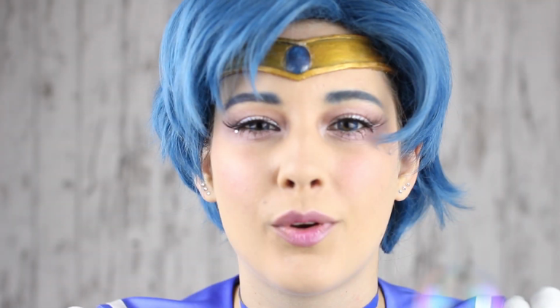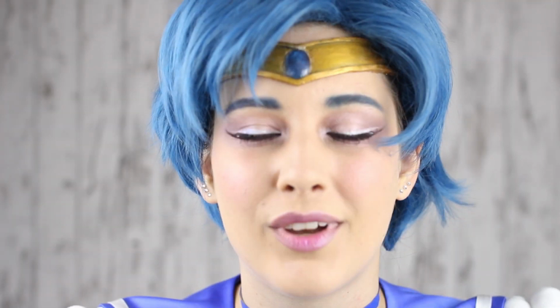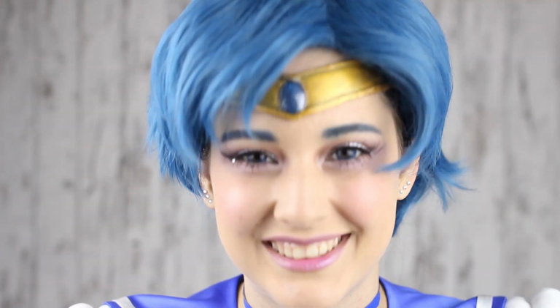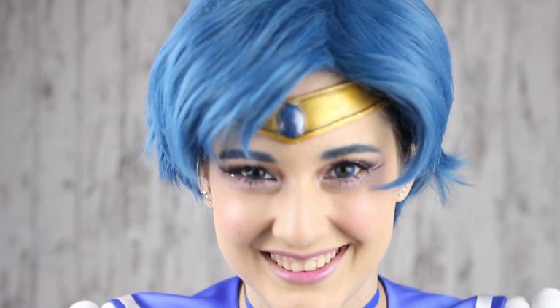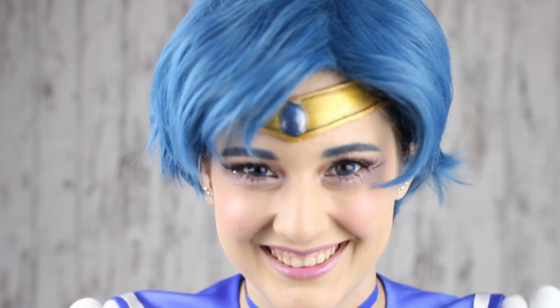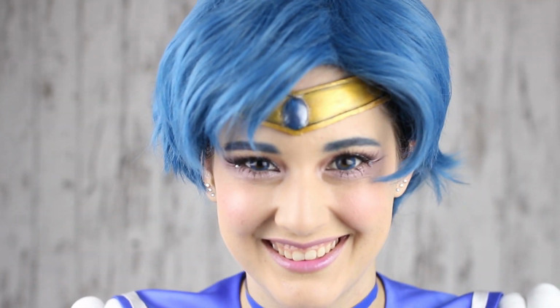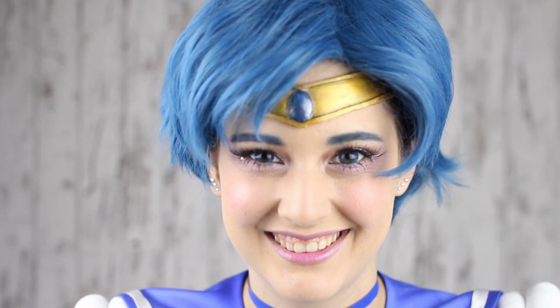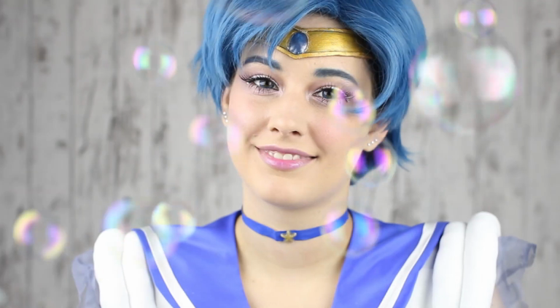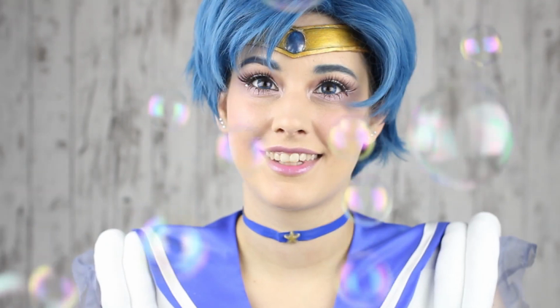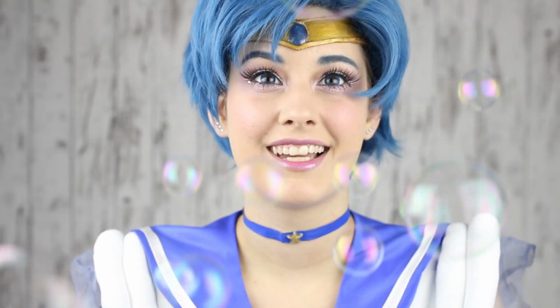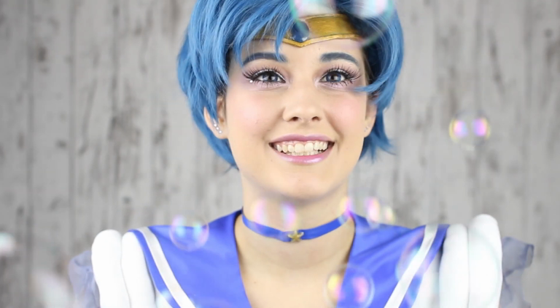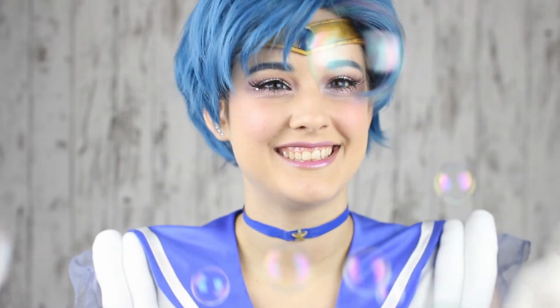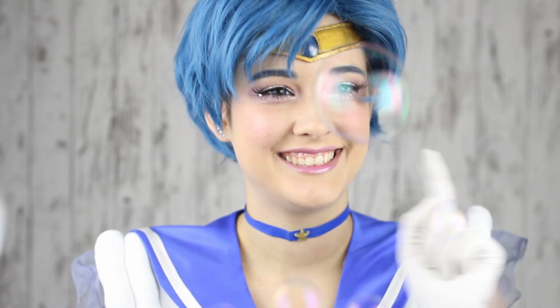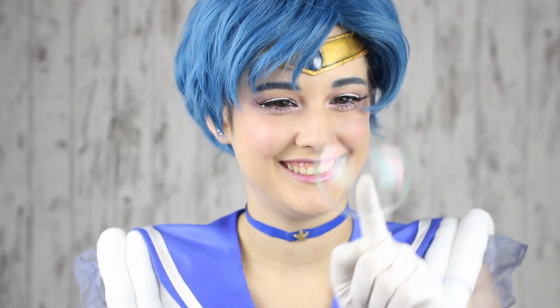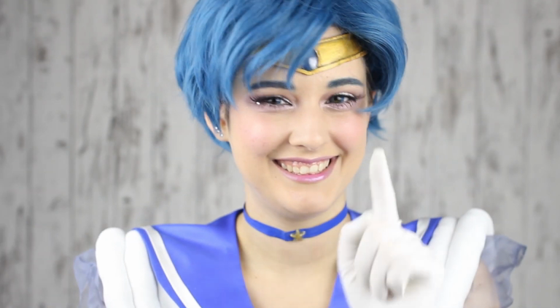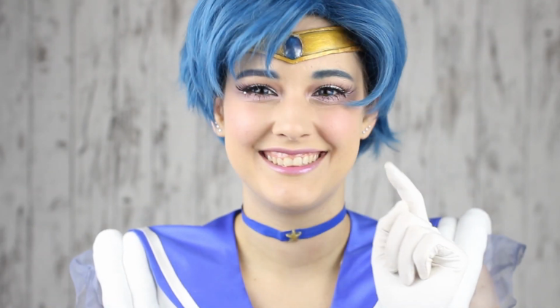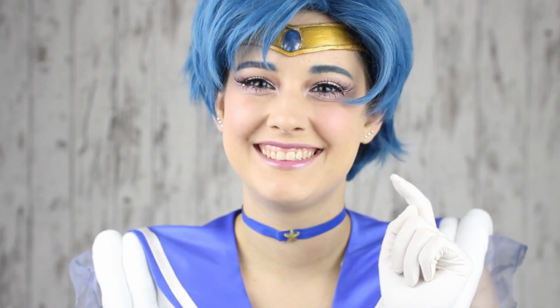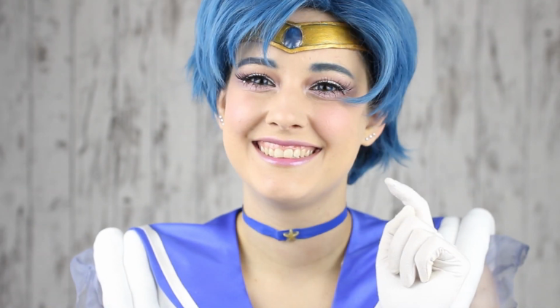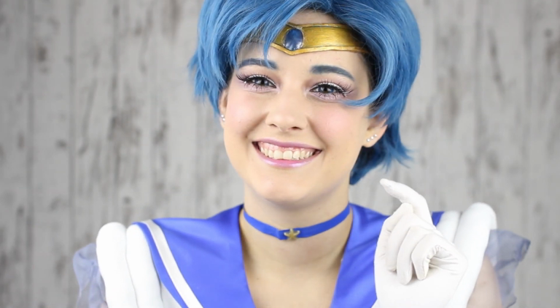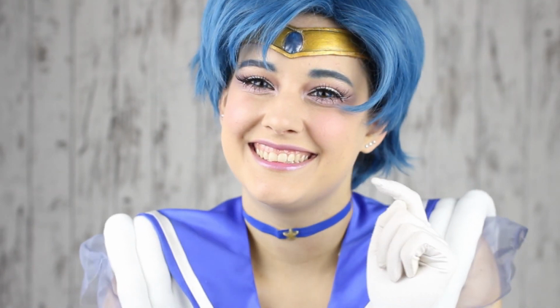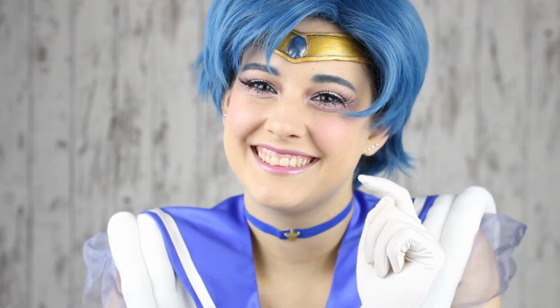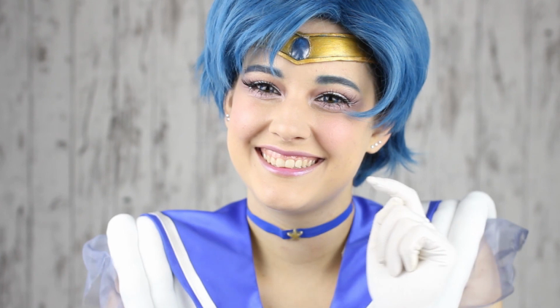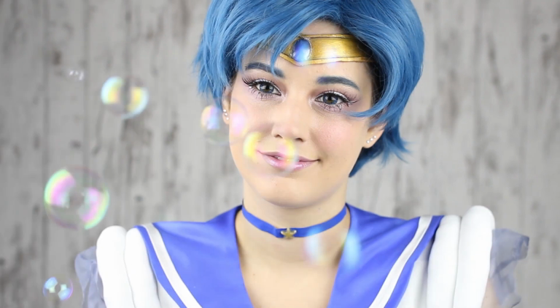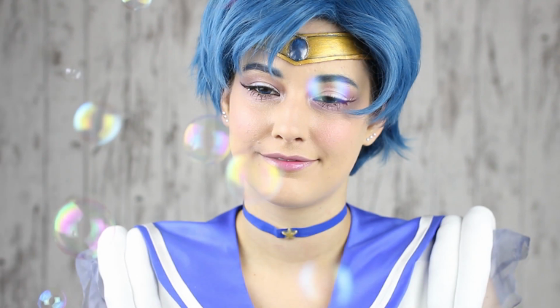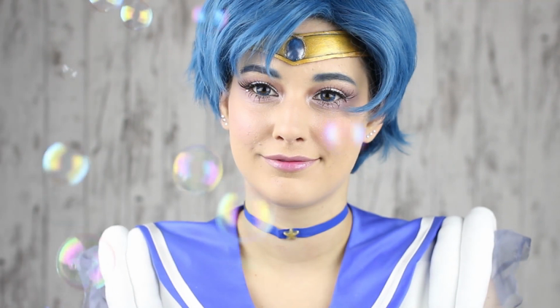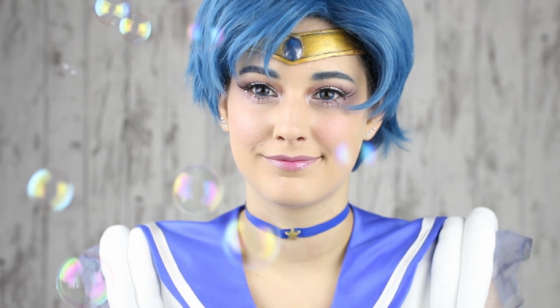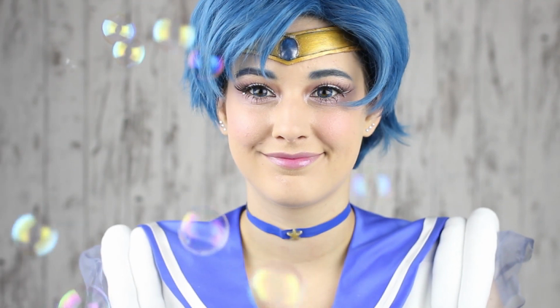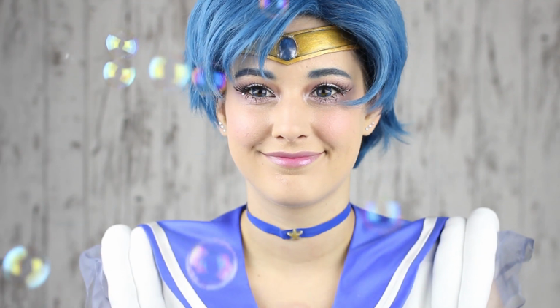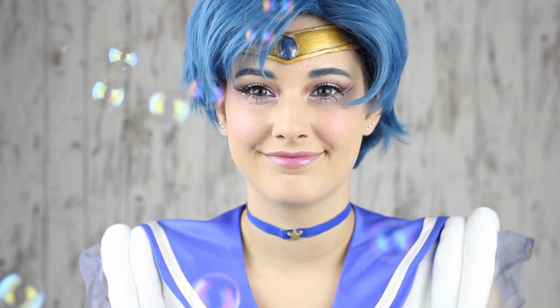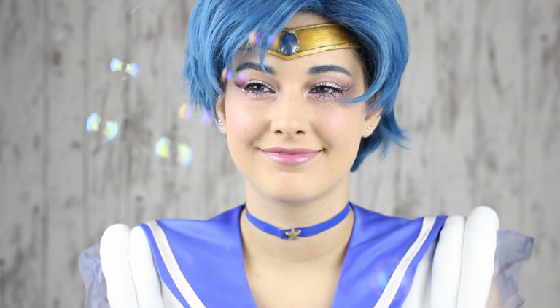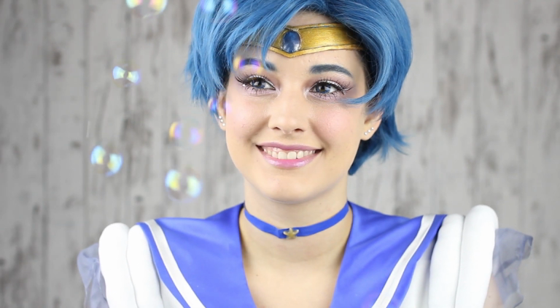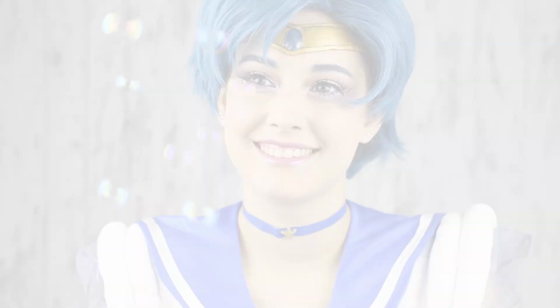Welcome to my channel! I'm Hopi and today I'll do a requested tutorial: Sailor Mercury.